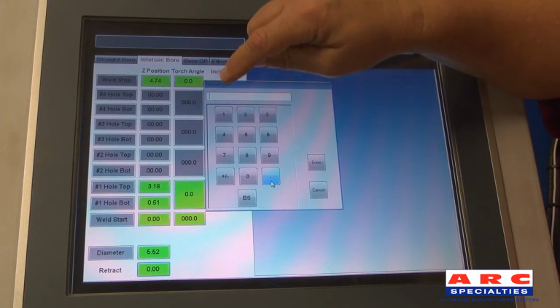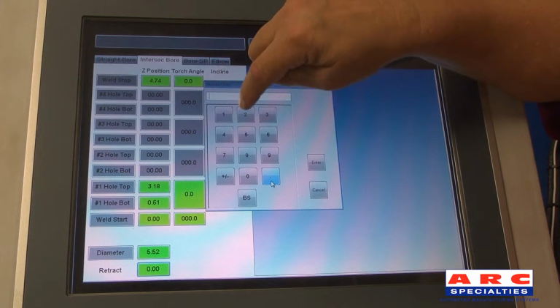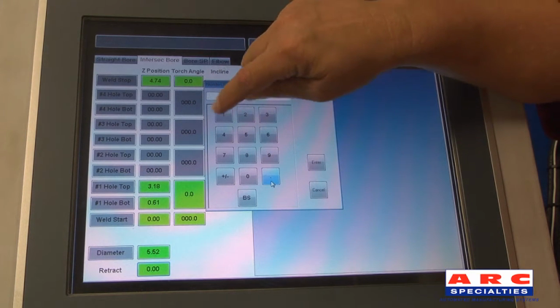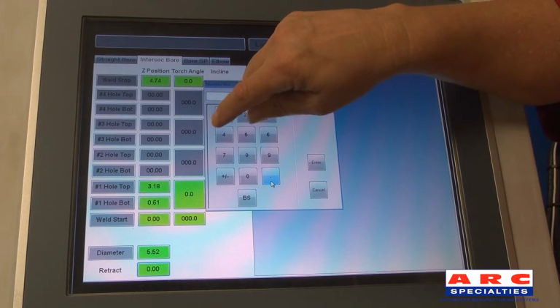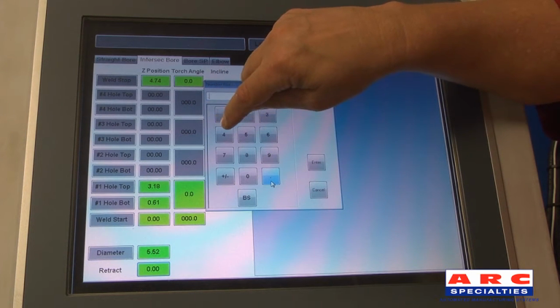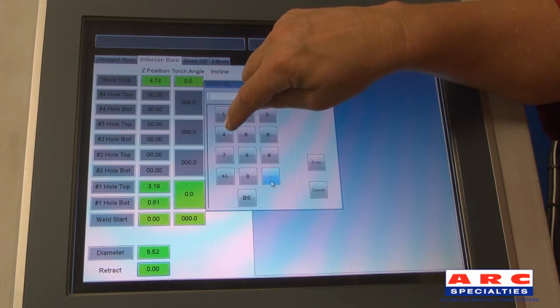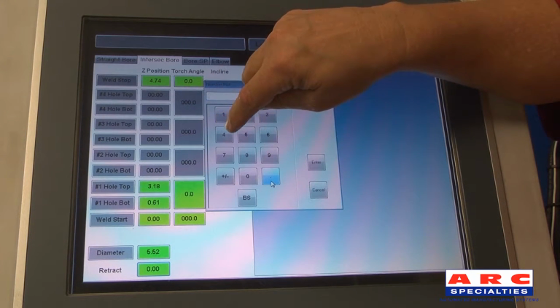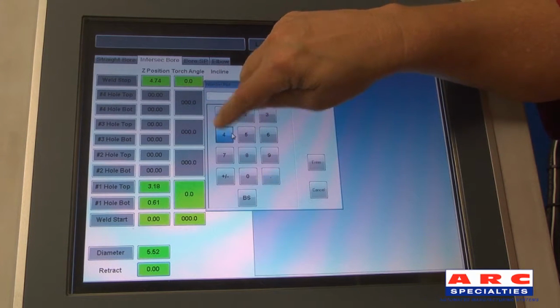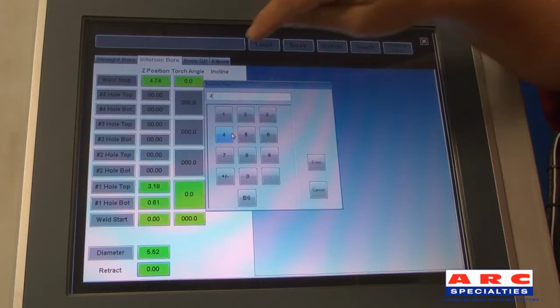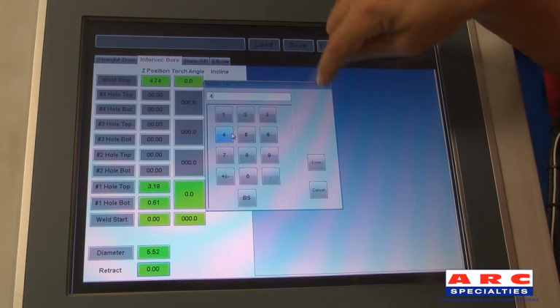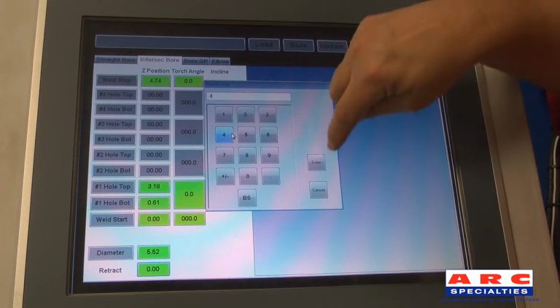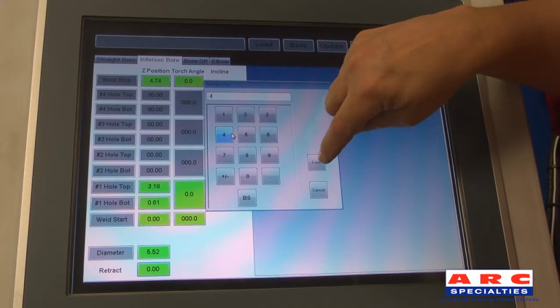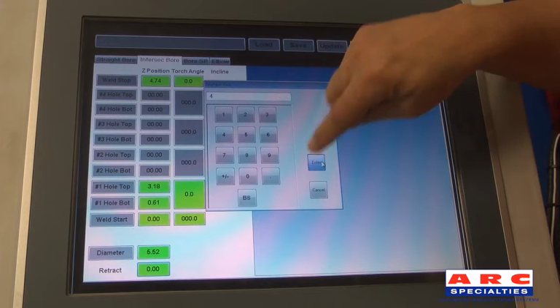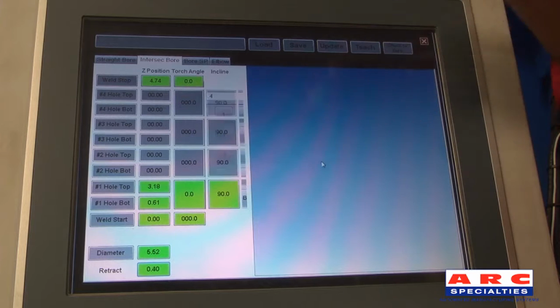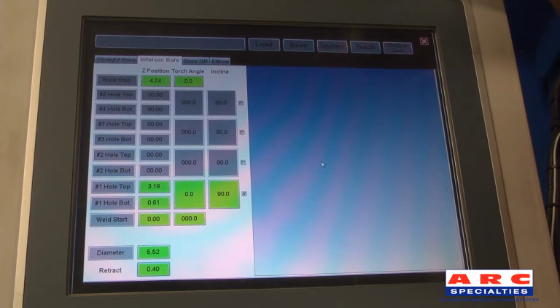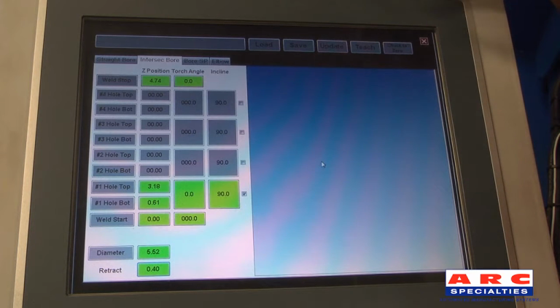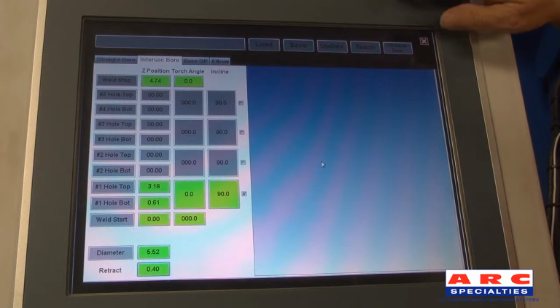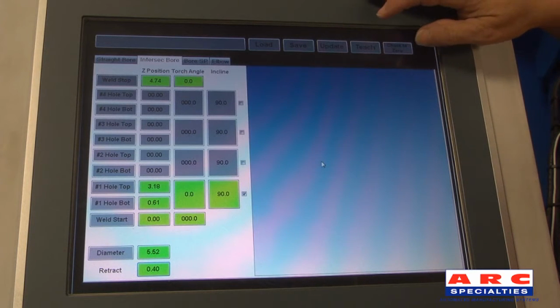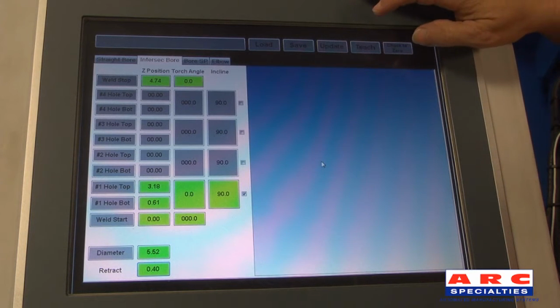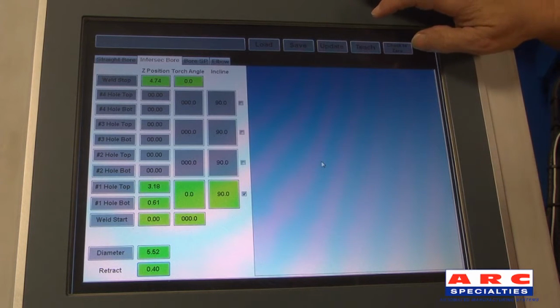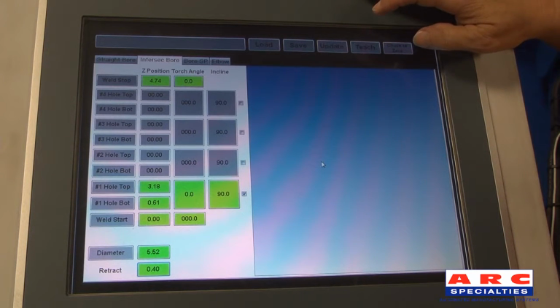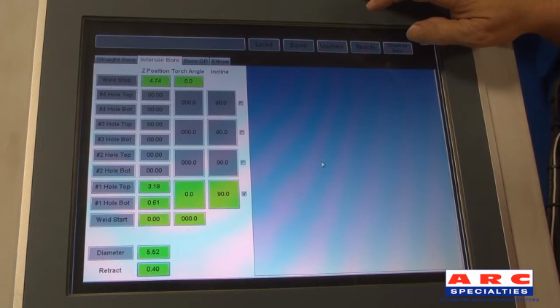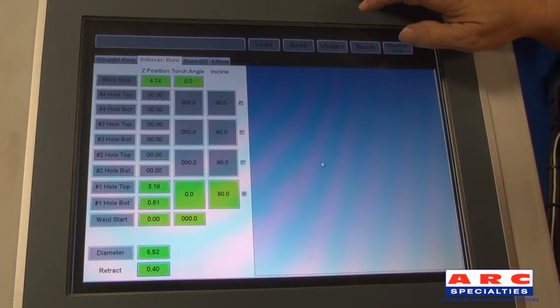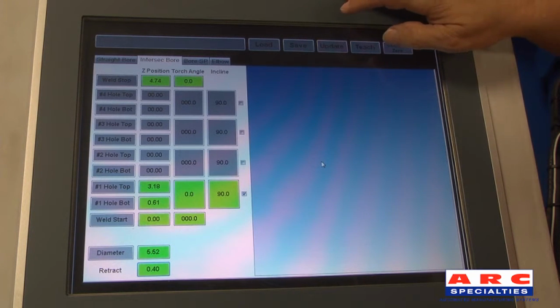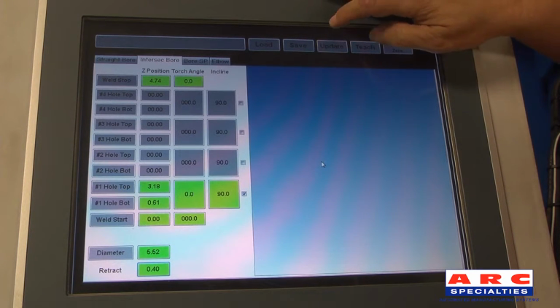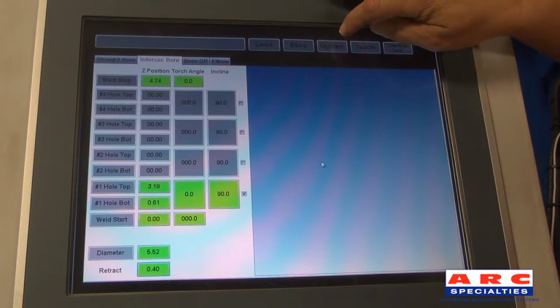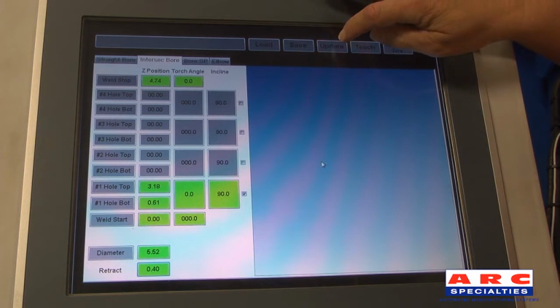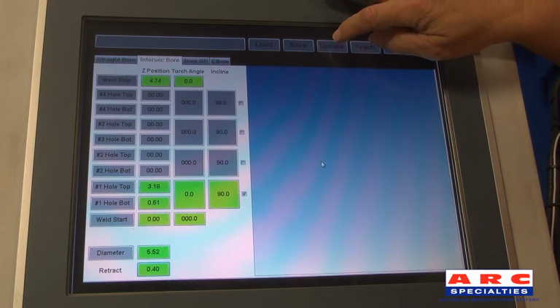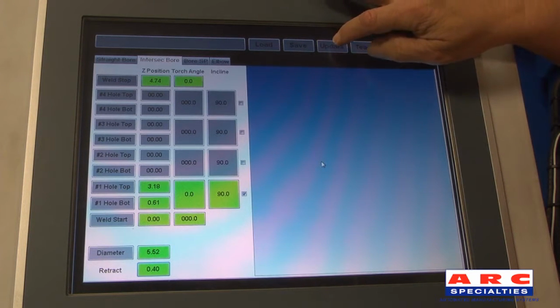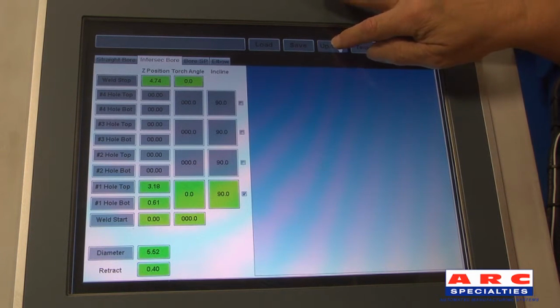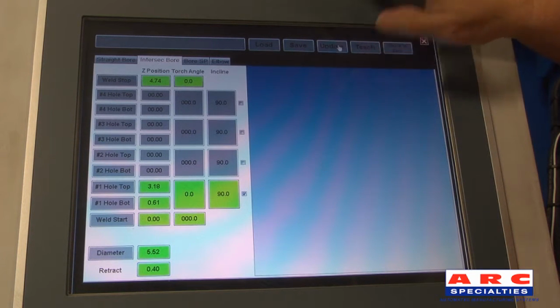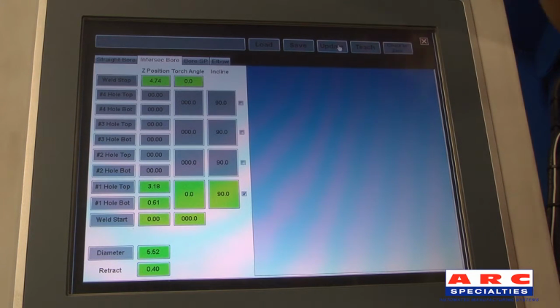When the retract distance is entered and updated, the system automatically calculates the configurations of the part.